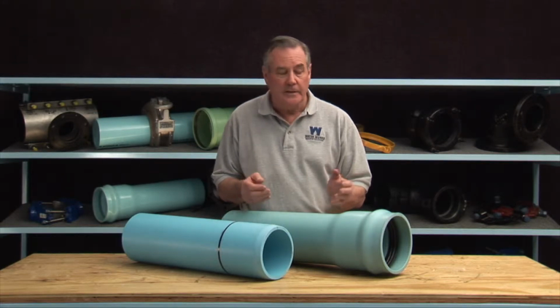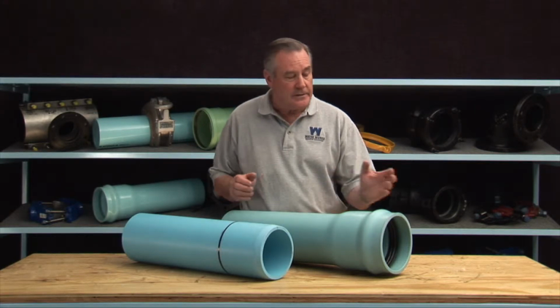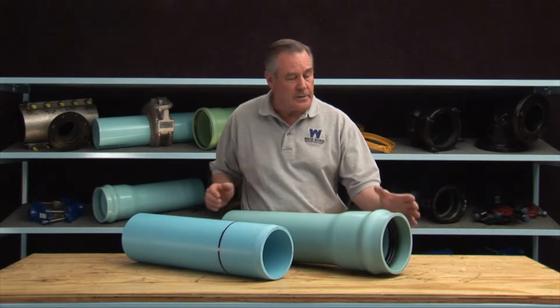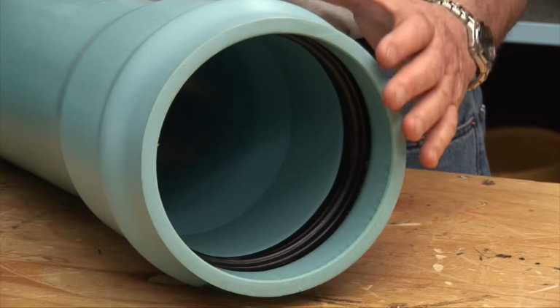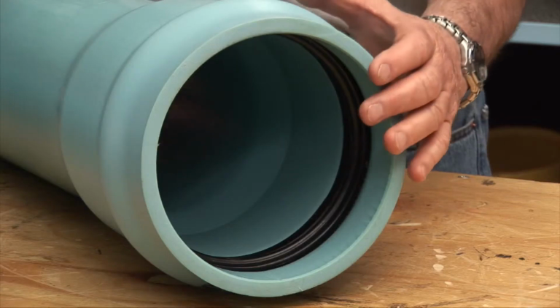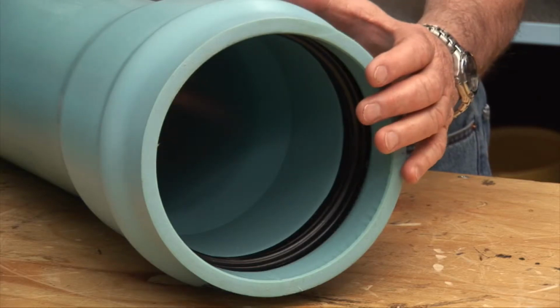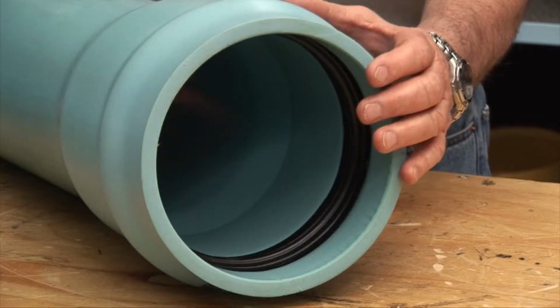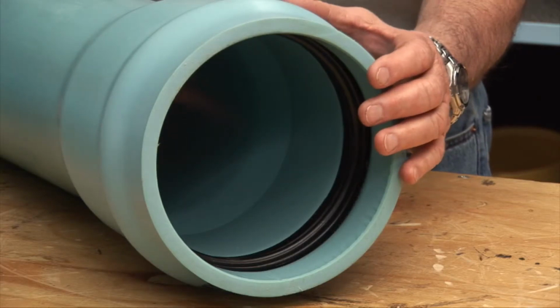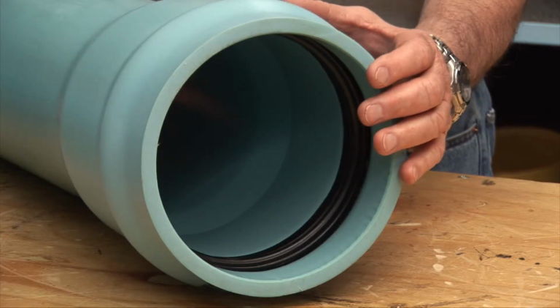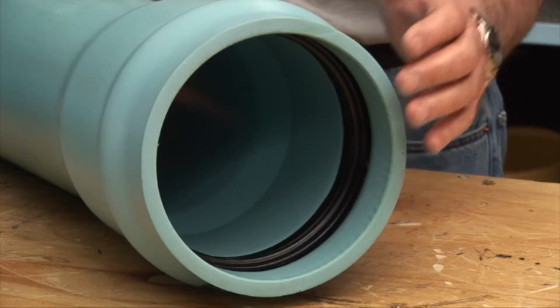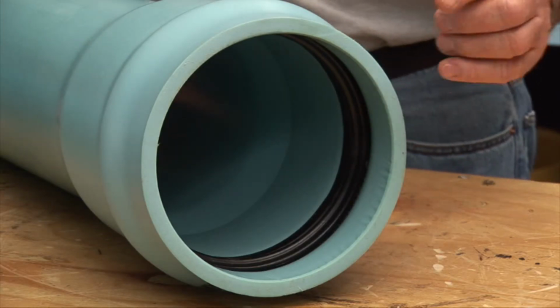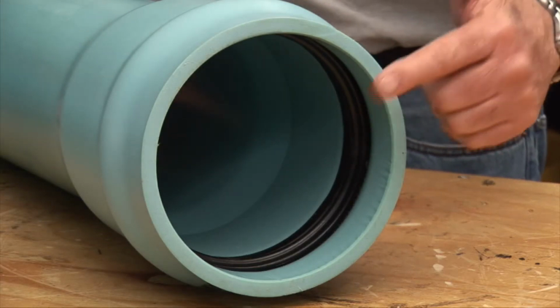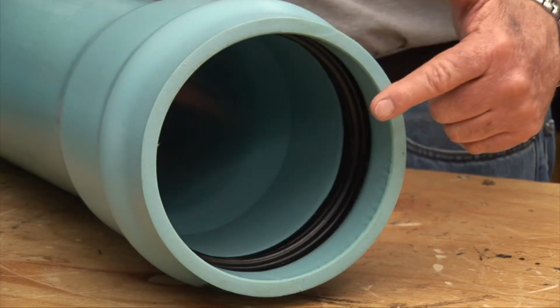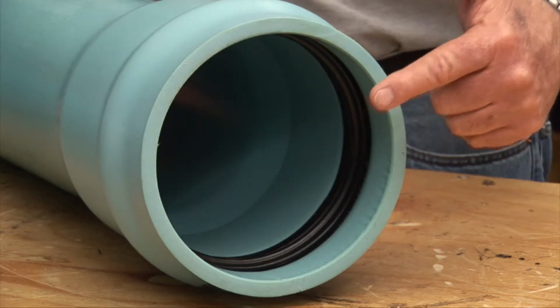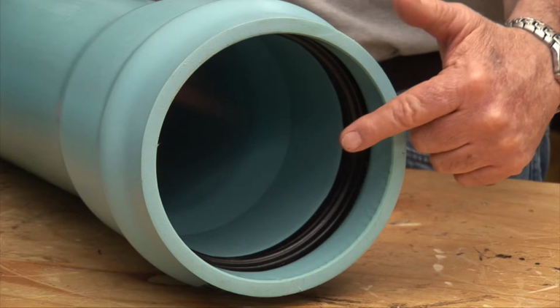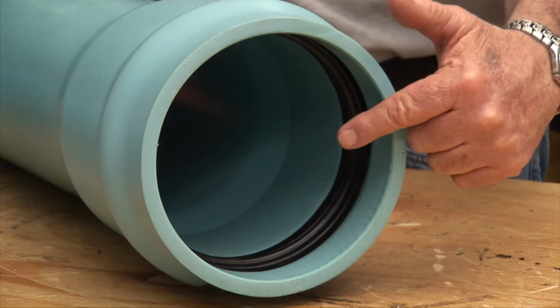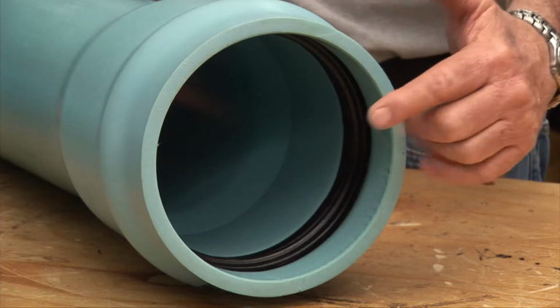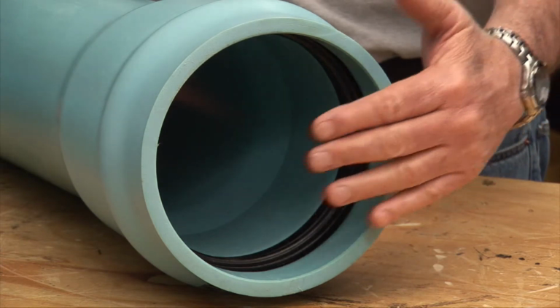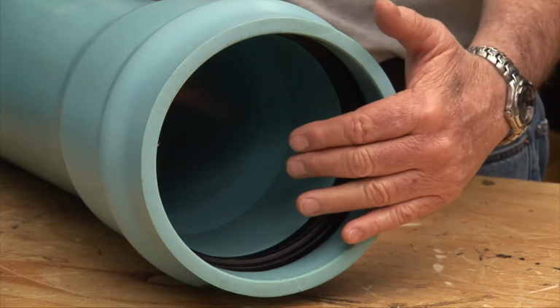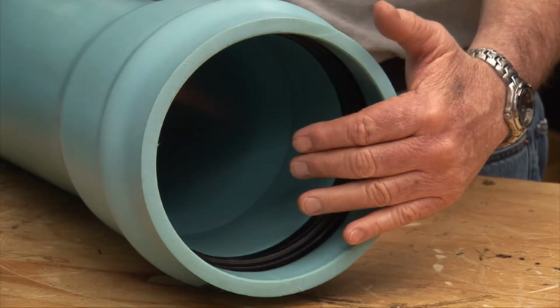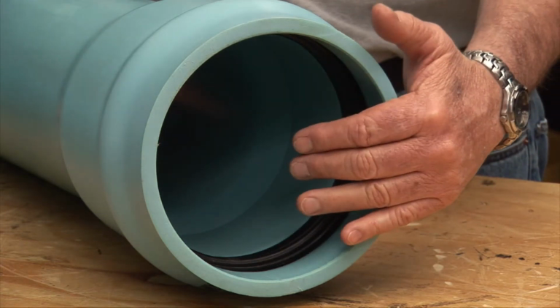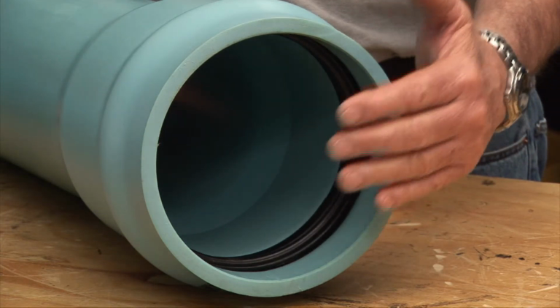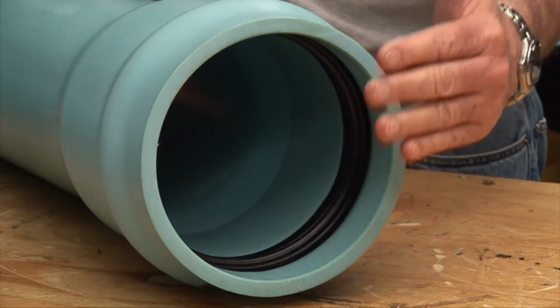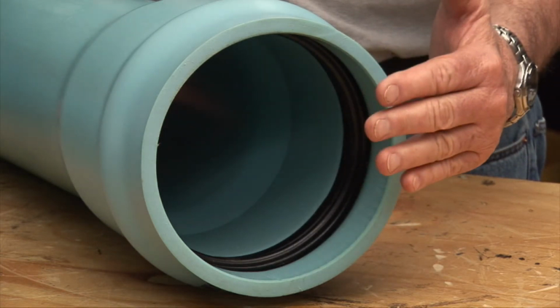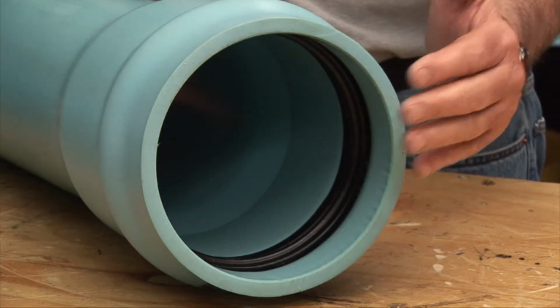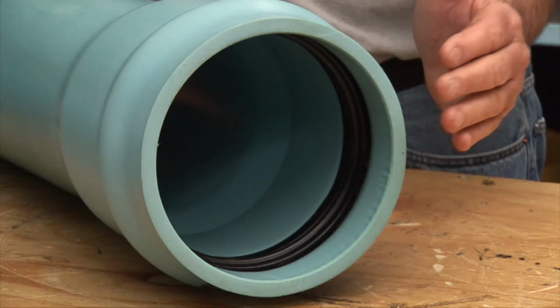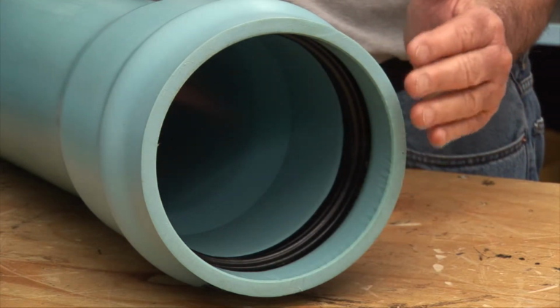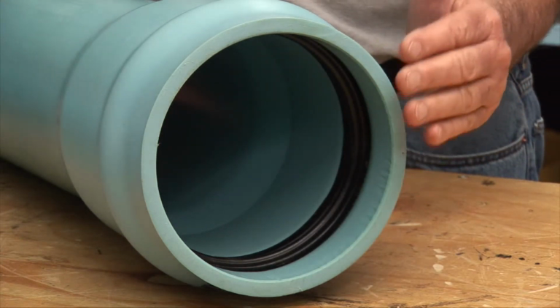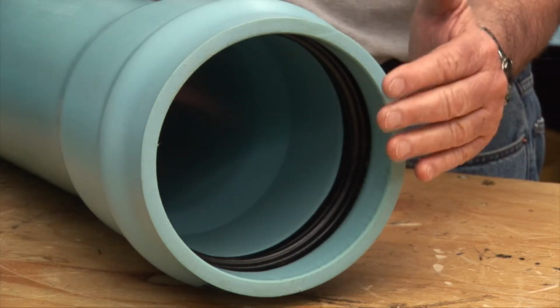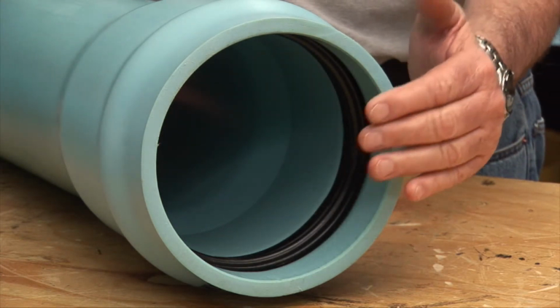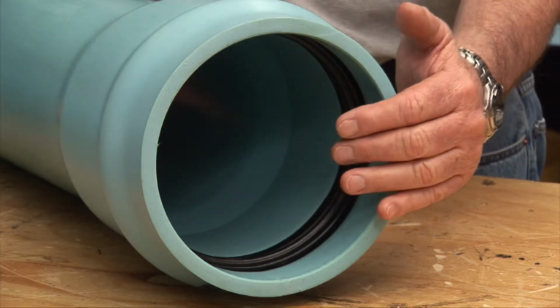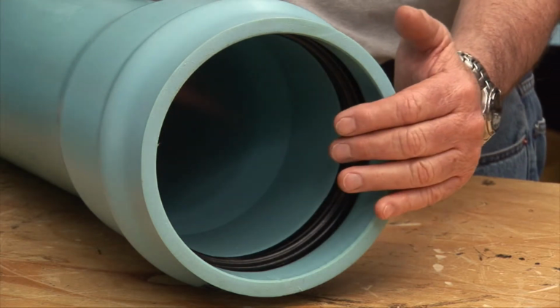This is the bell end of the pipe. Inside you will find a gasket seat or socket, and in most cases you will find a pre-installed gasket.